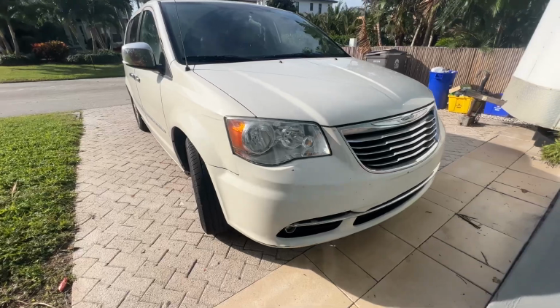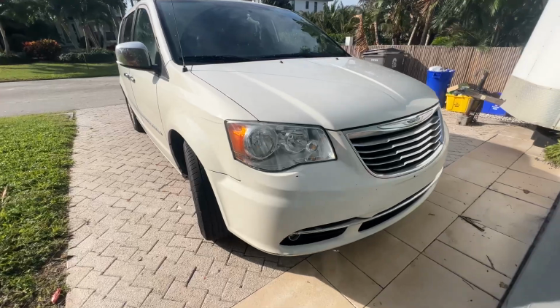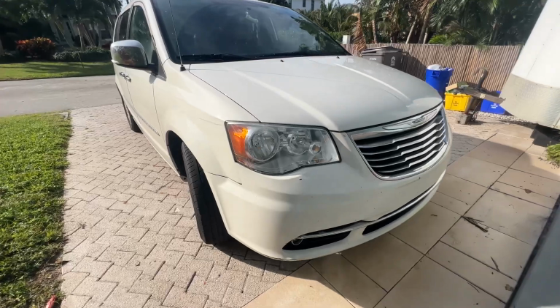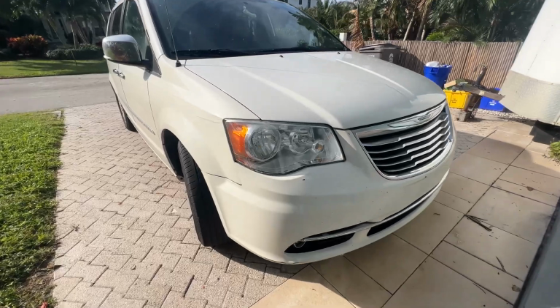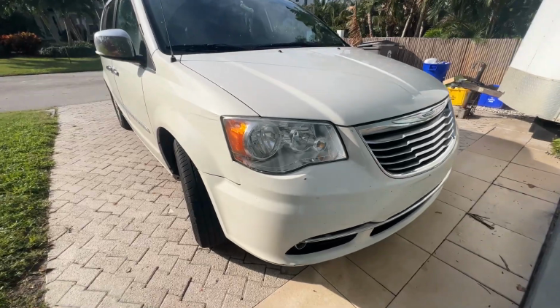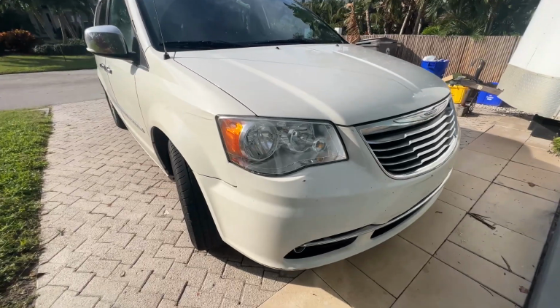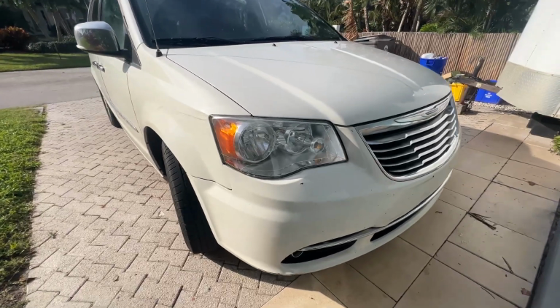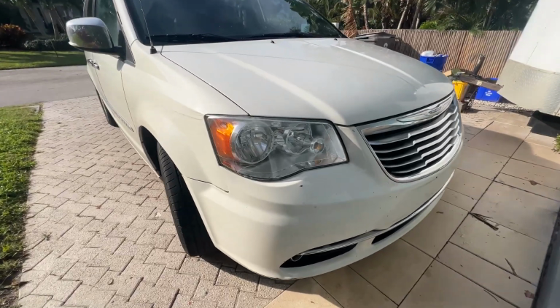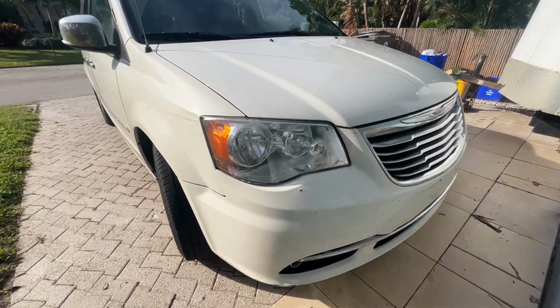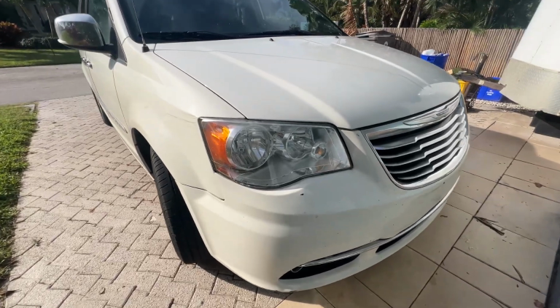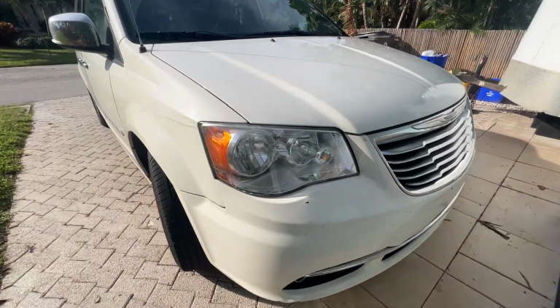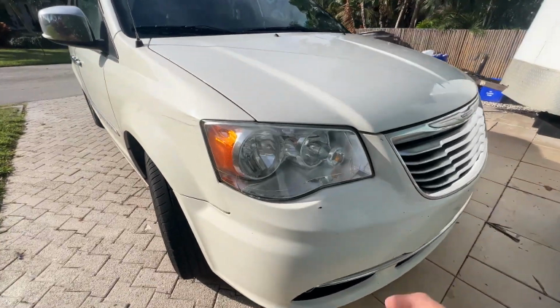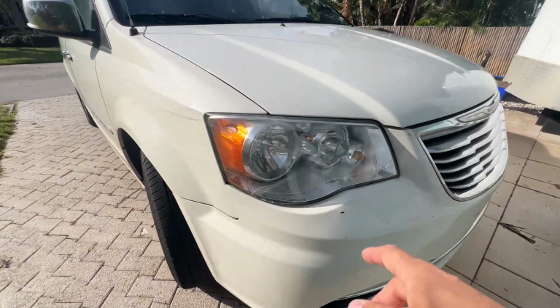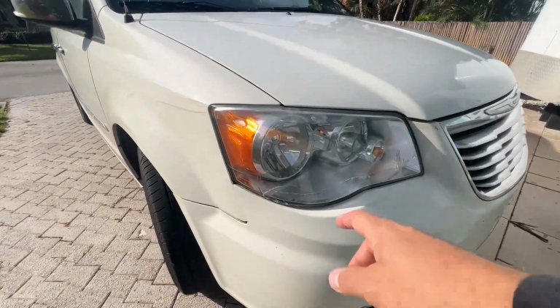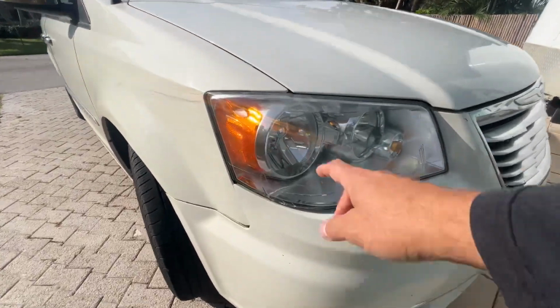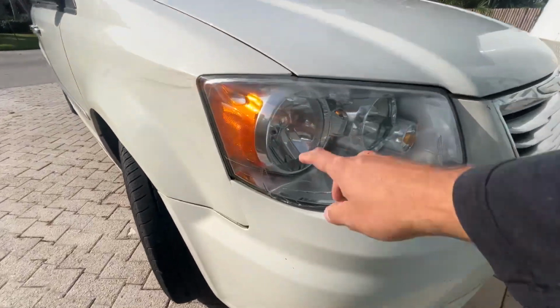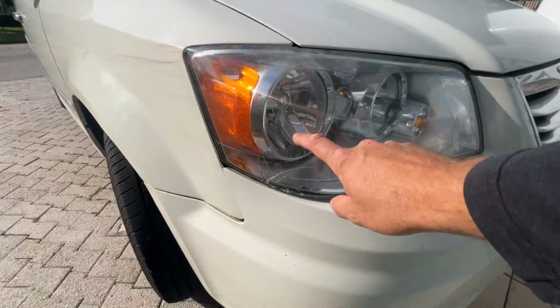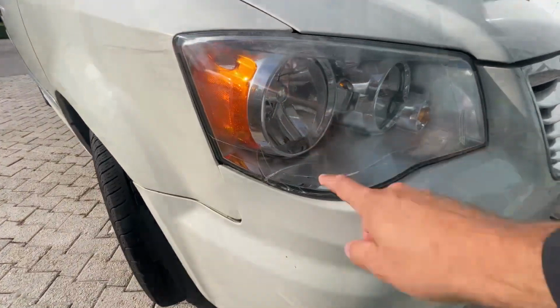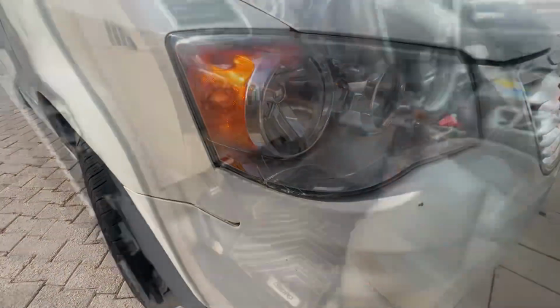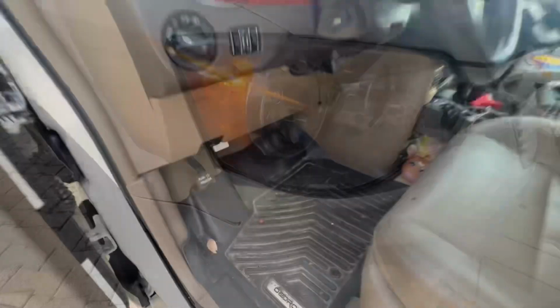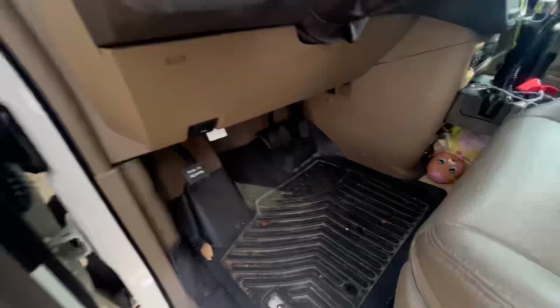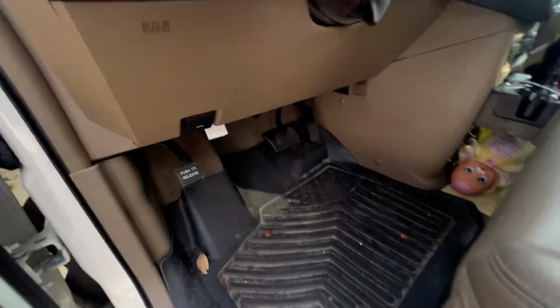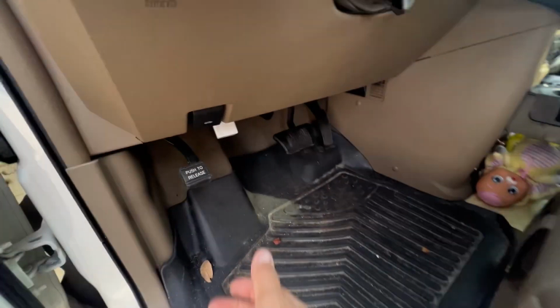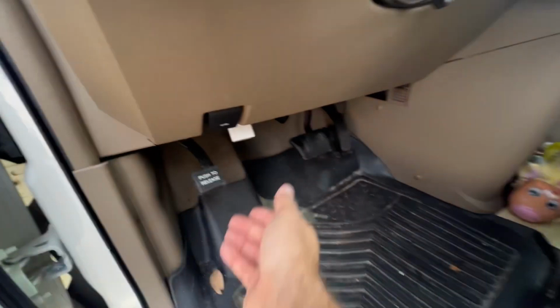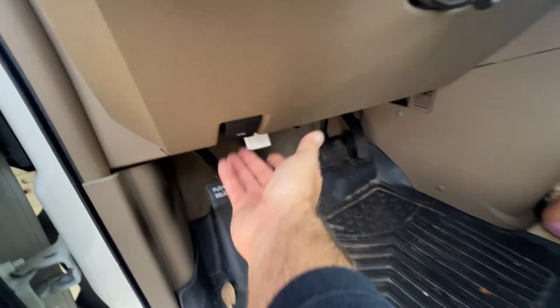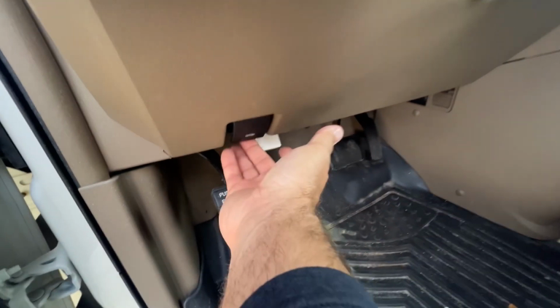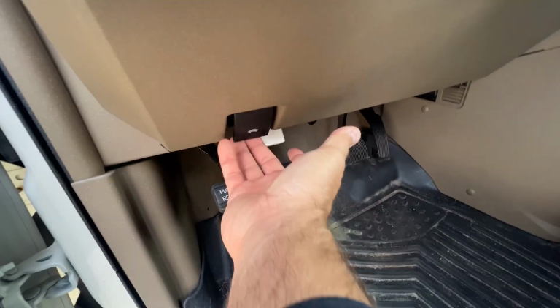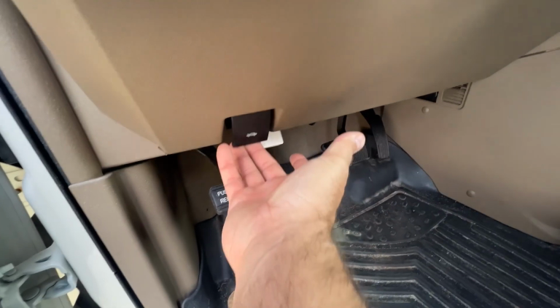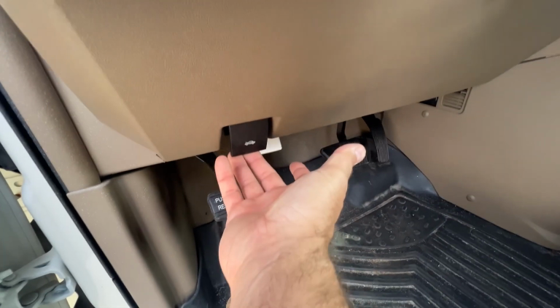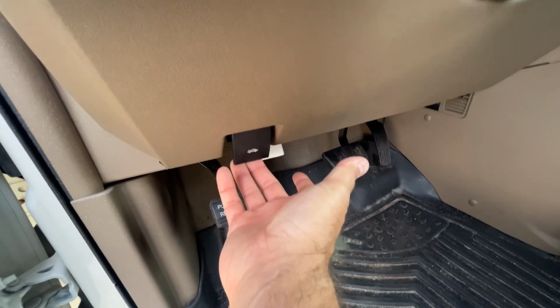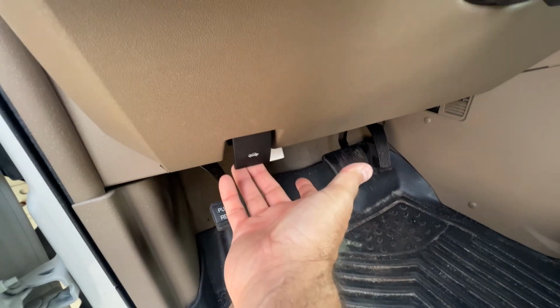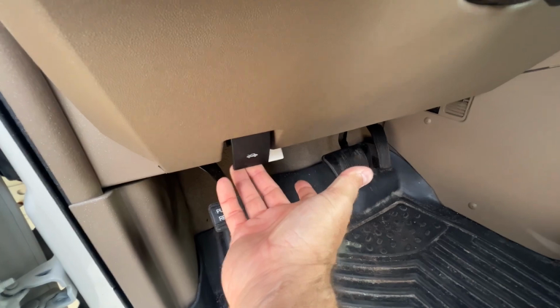Today I'm going to show you how to remove this bumper cover. The first thing you're going to want to do is open the hood.